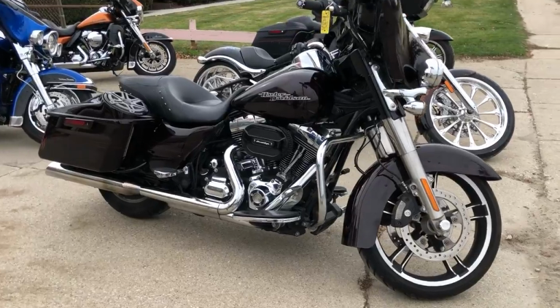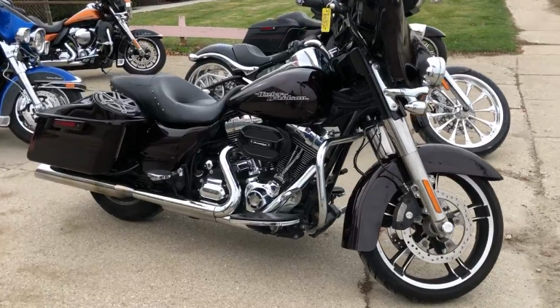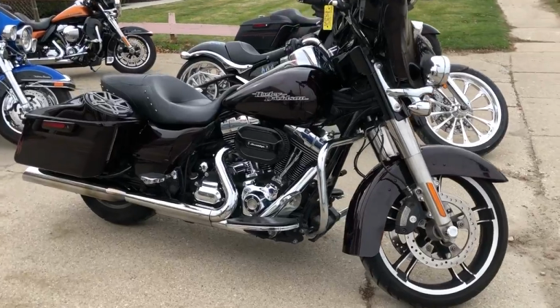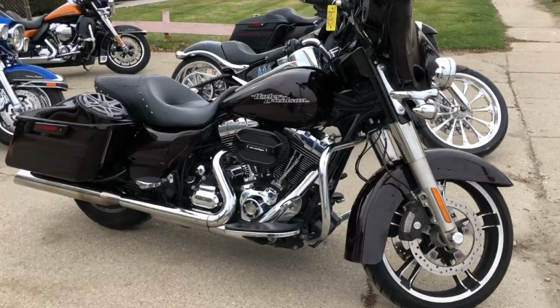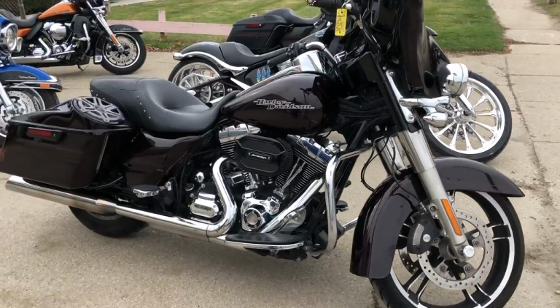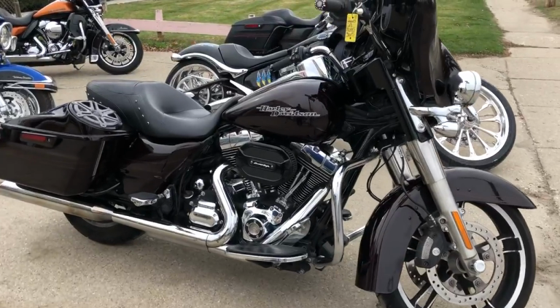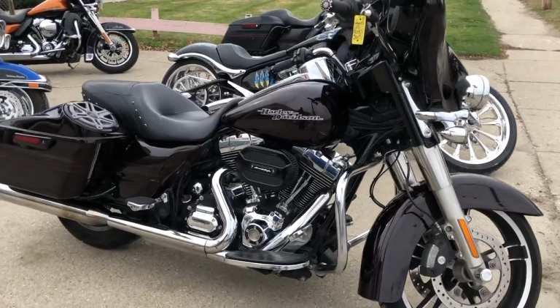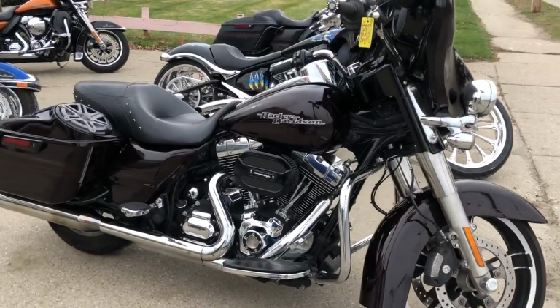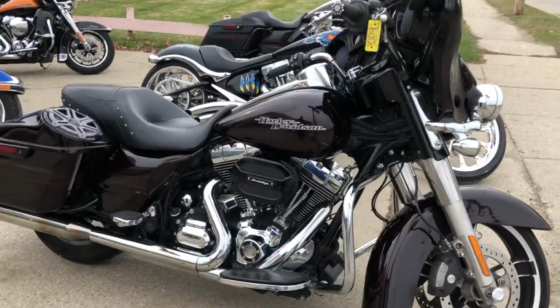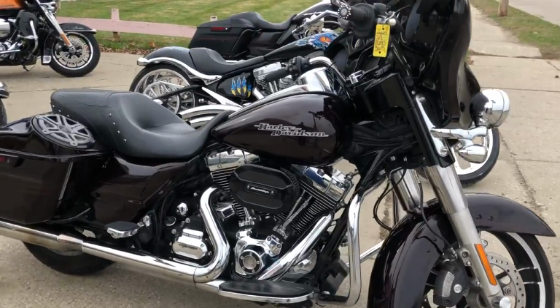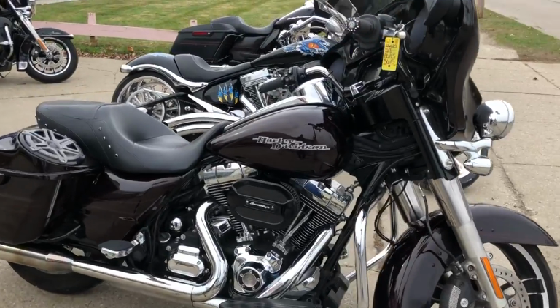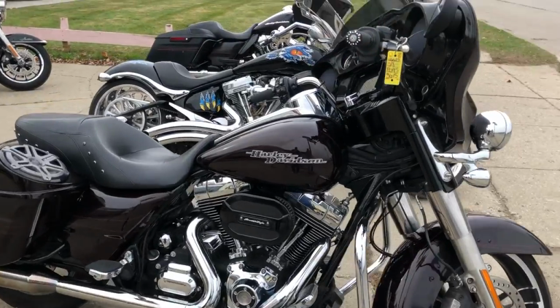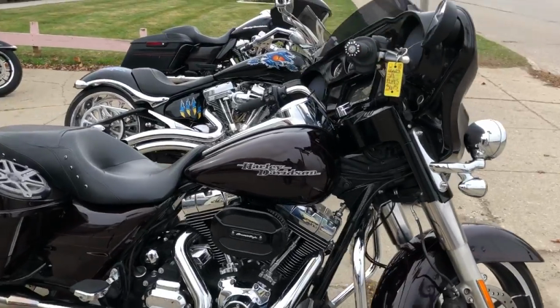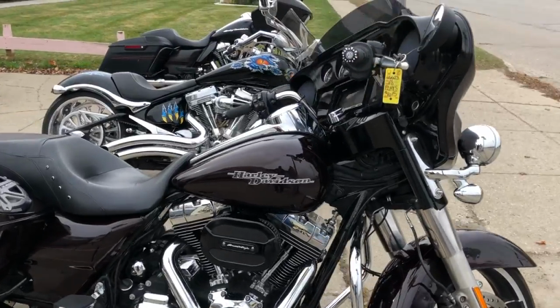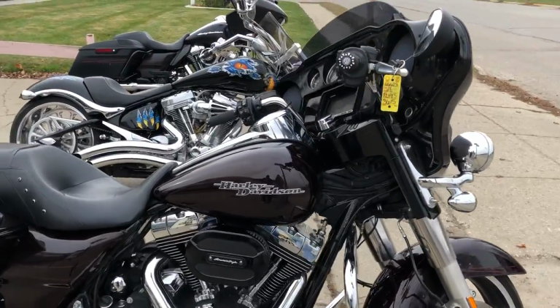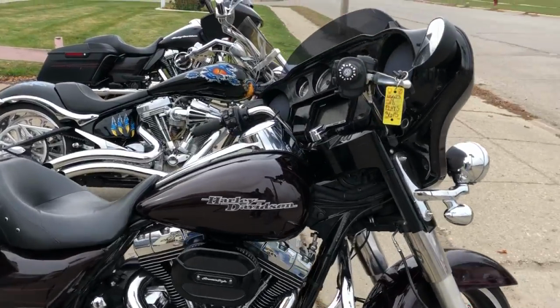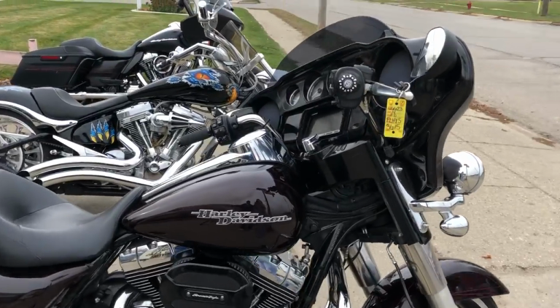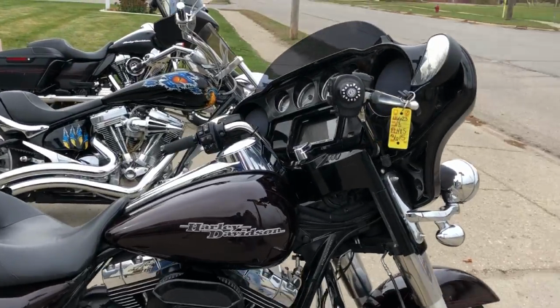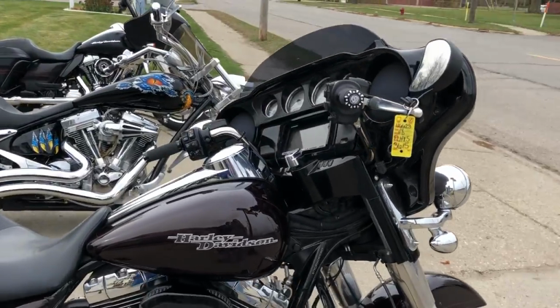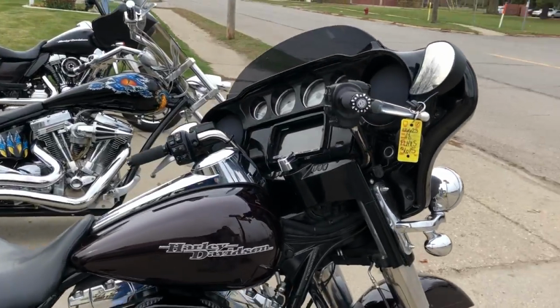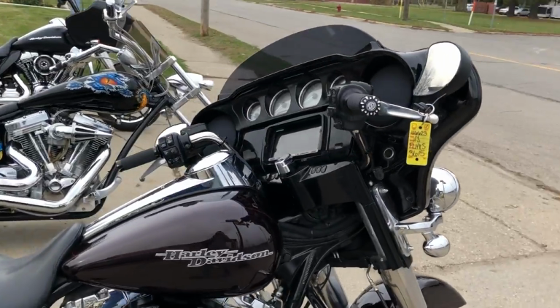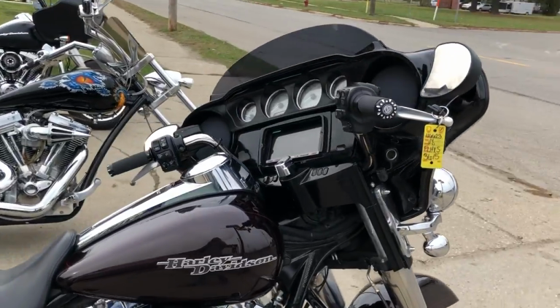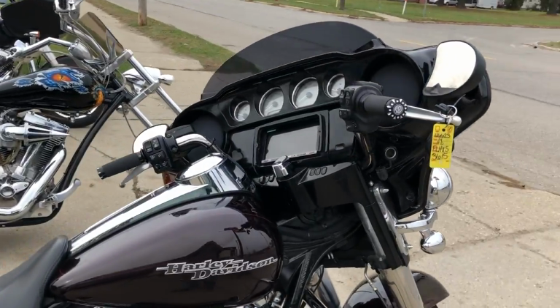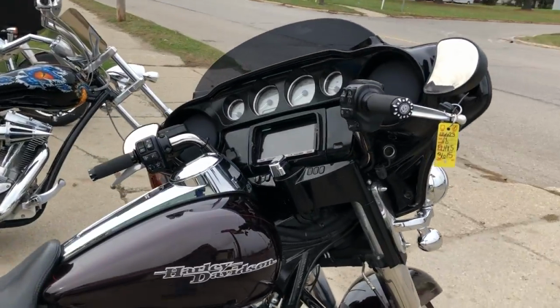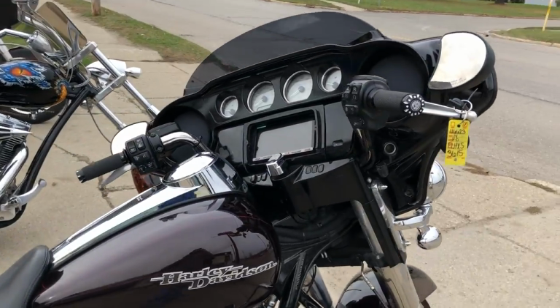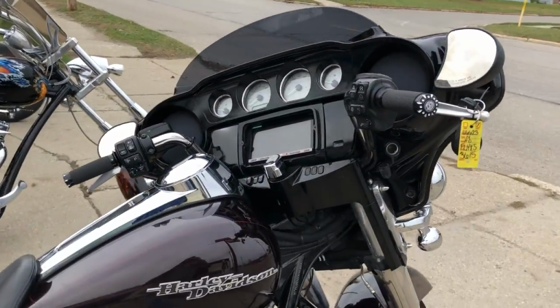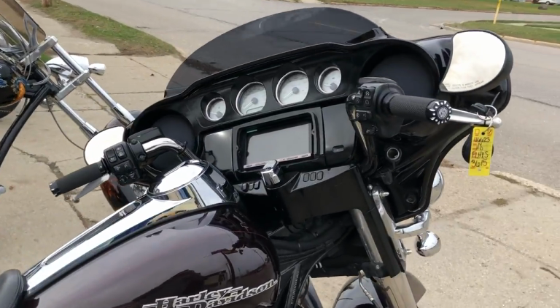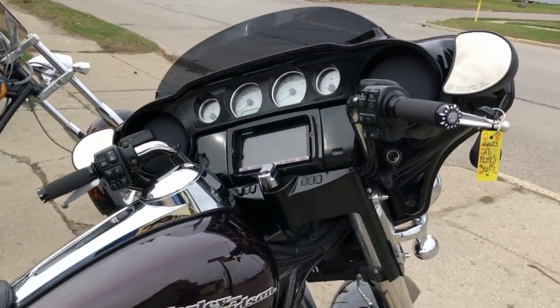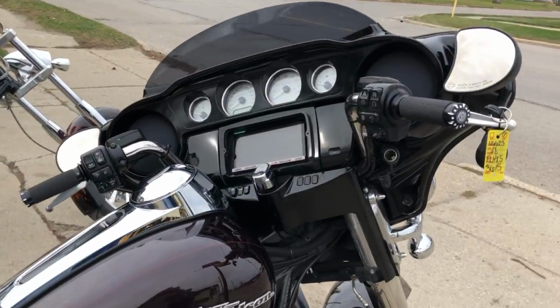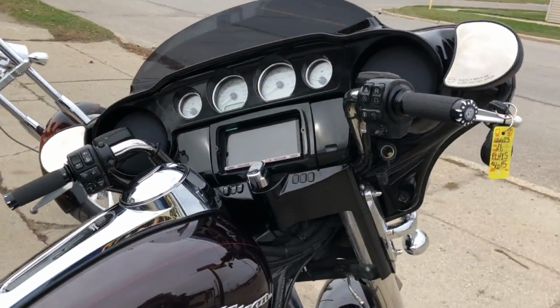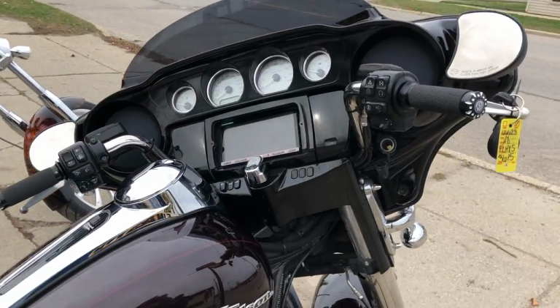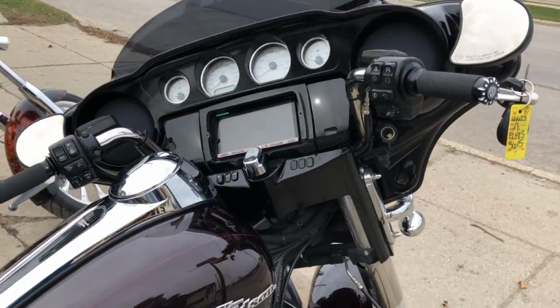Hey guys, ApprovalPowerSports.com here with another Street Glide we just got in stock. This is a 2014.